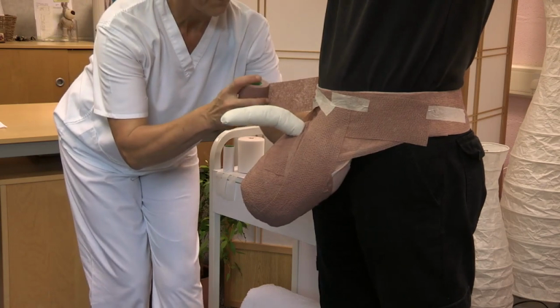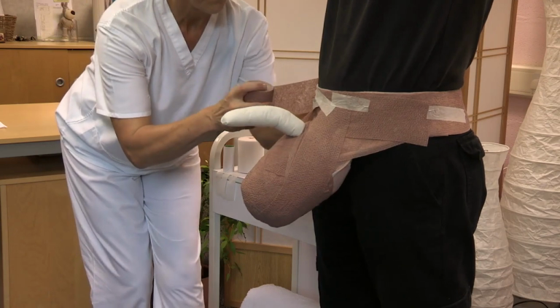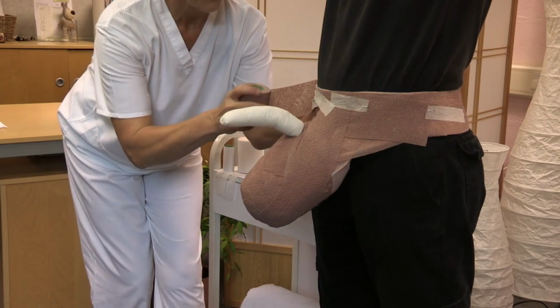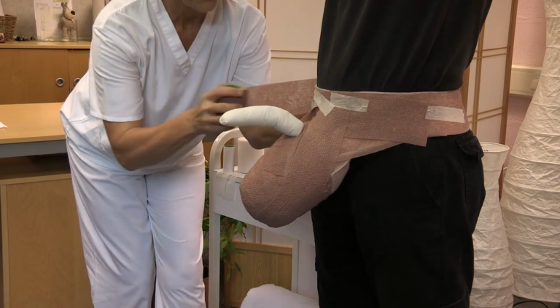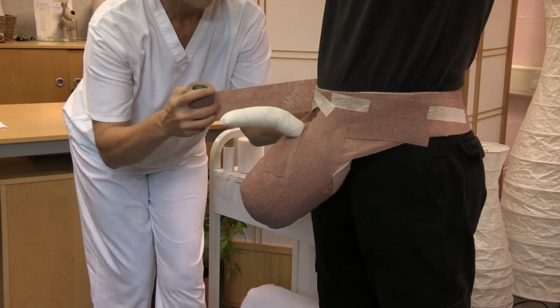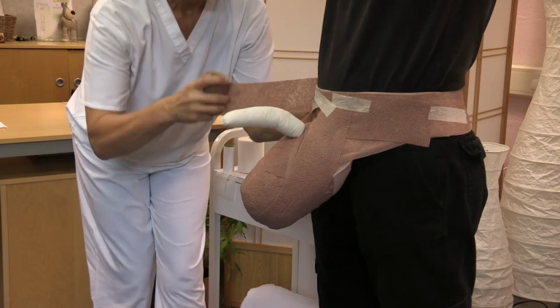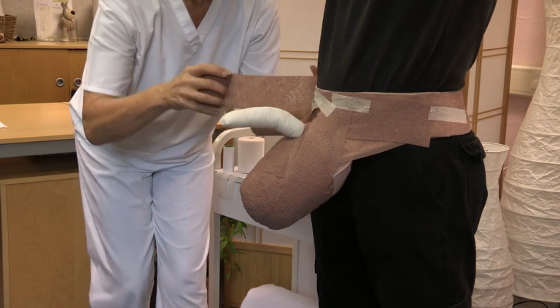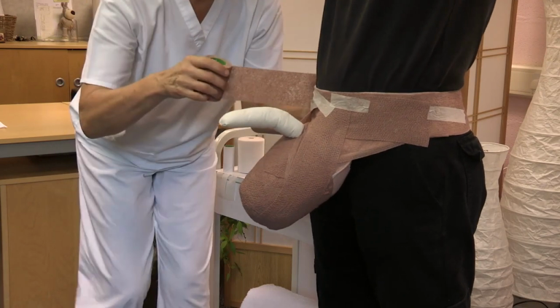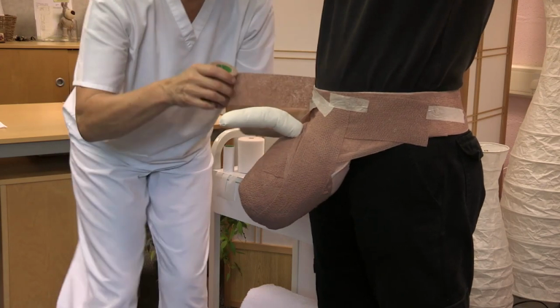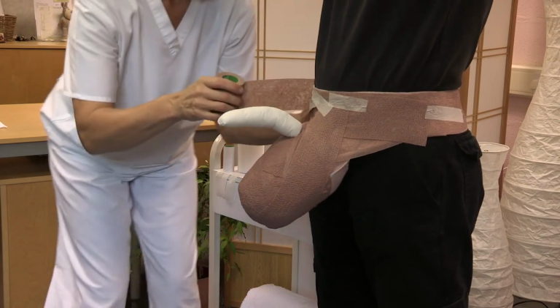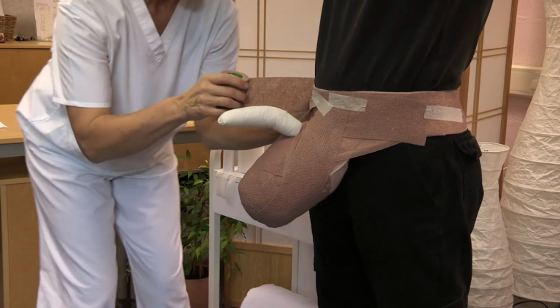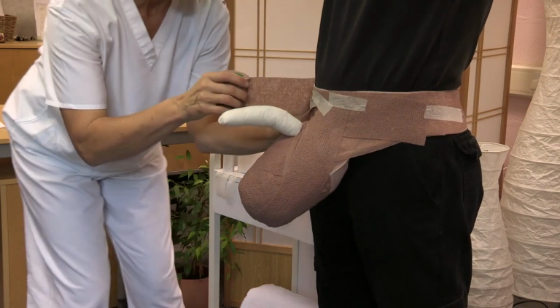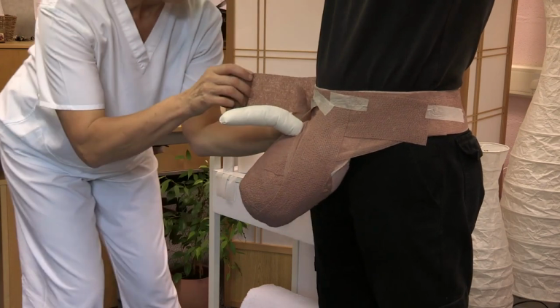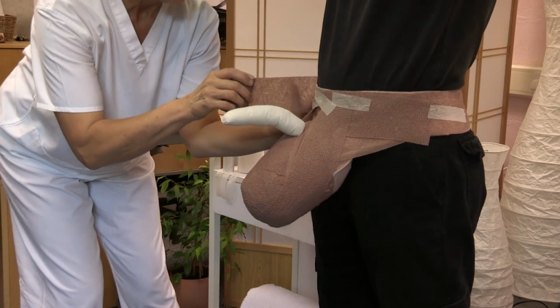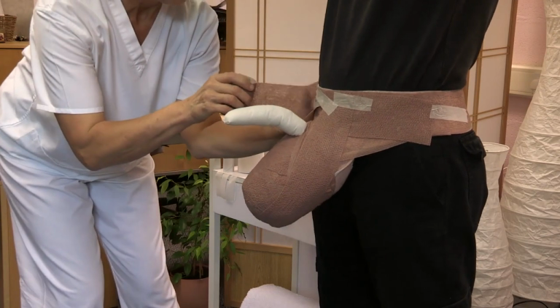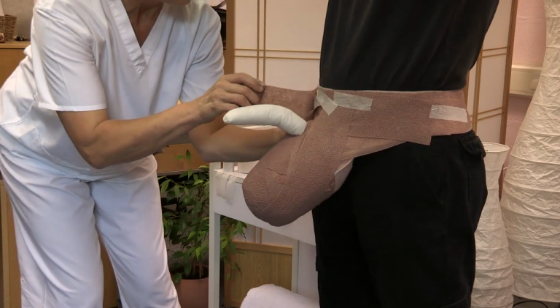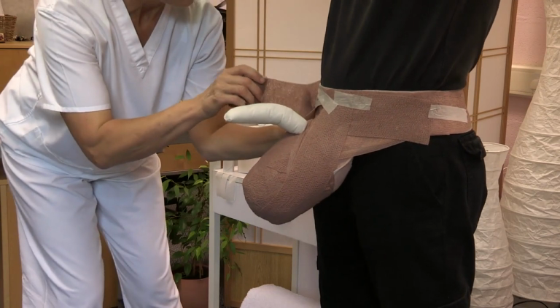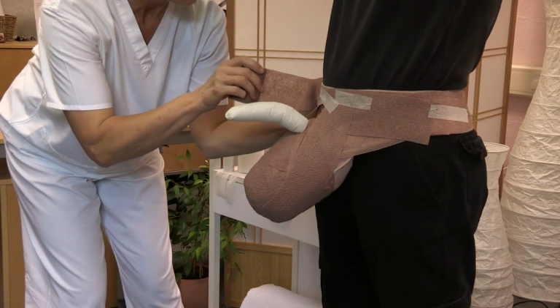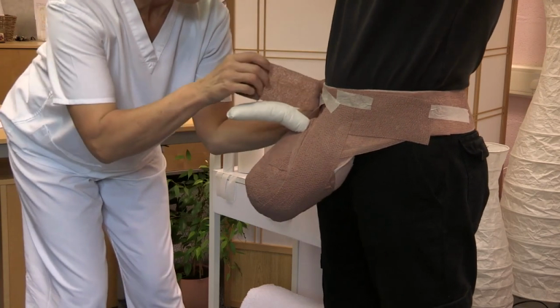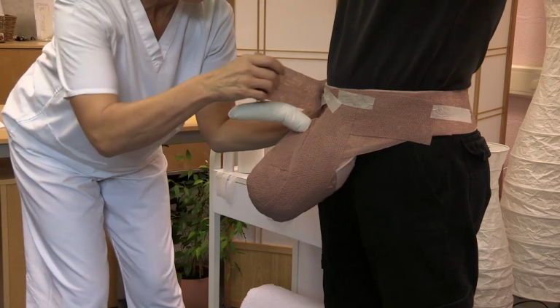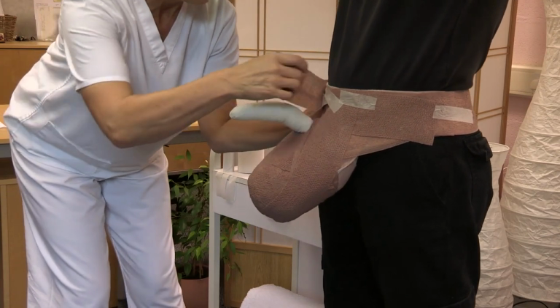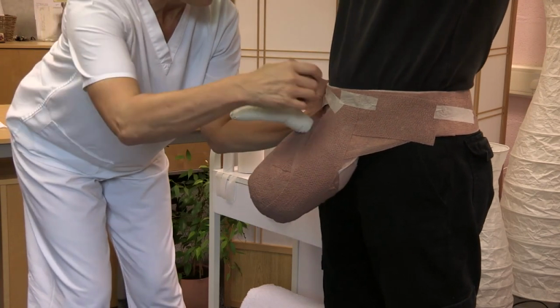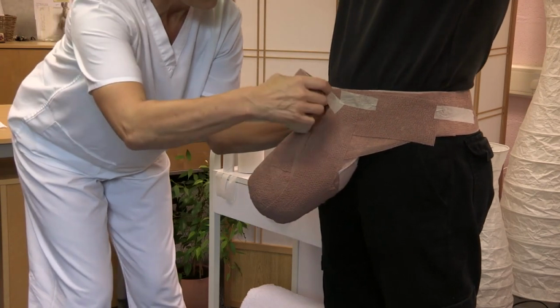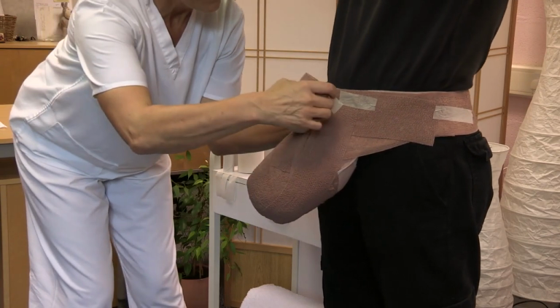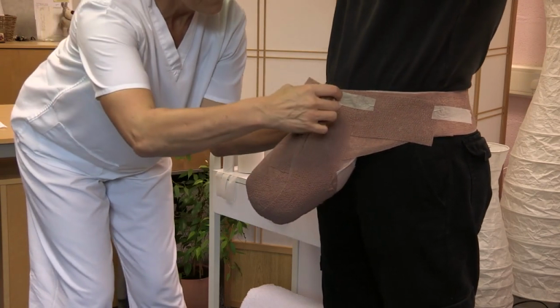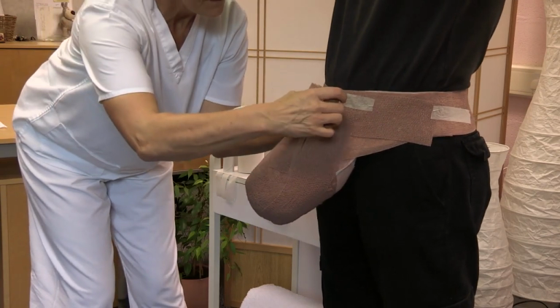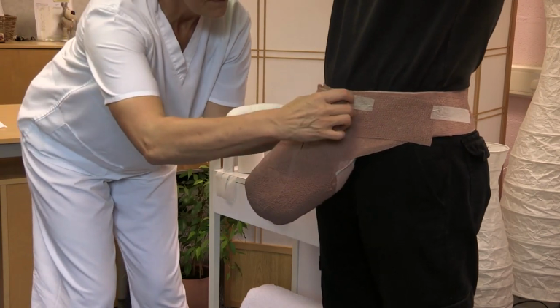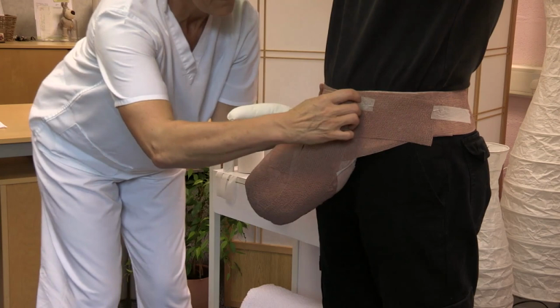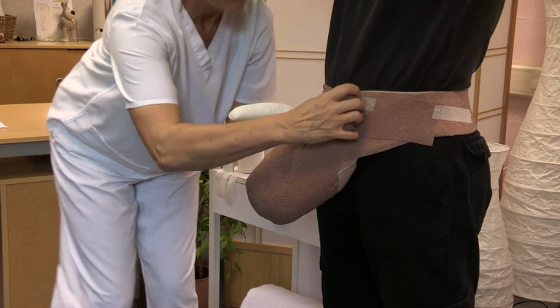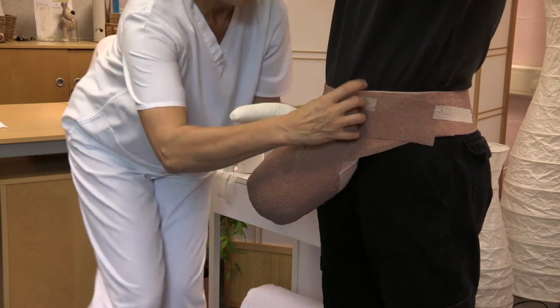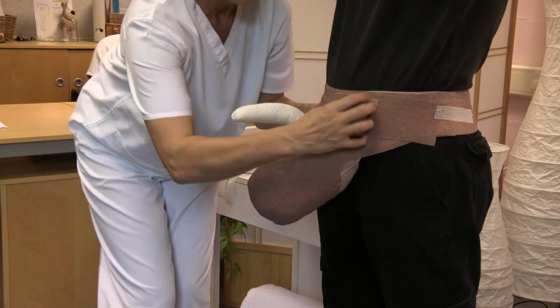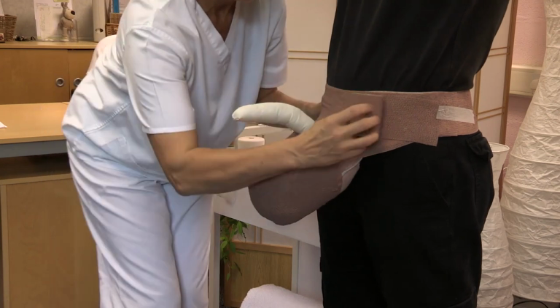To secure the edges, apply a circular winding of compression layer and mould into place.